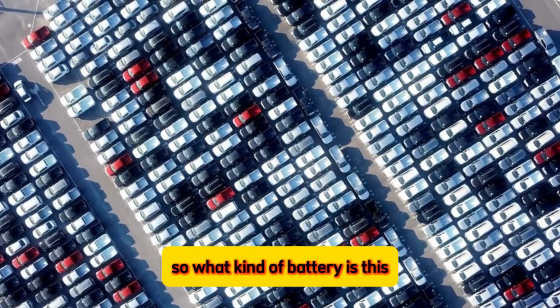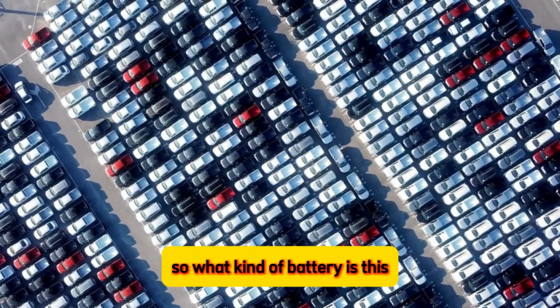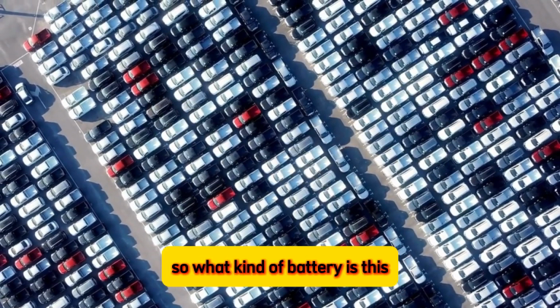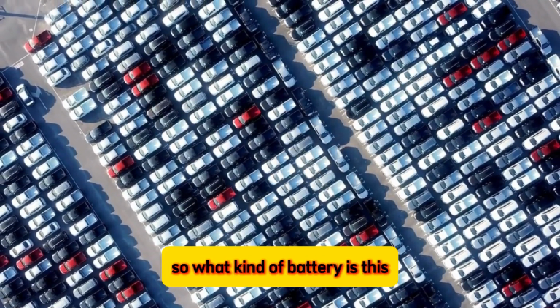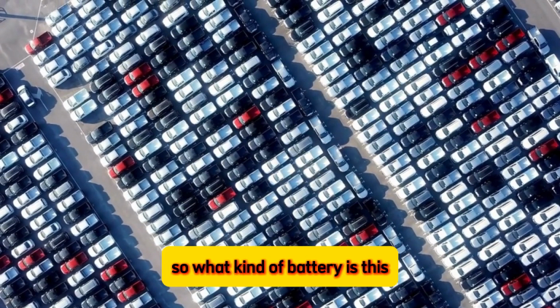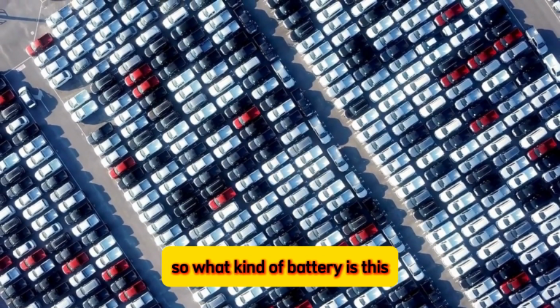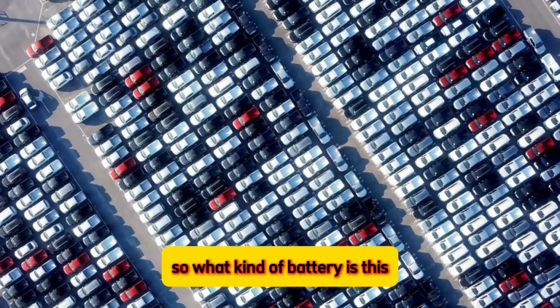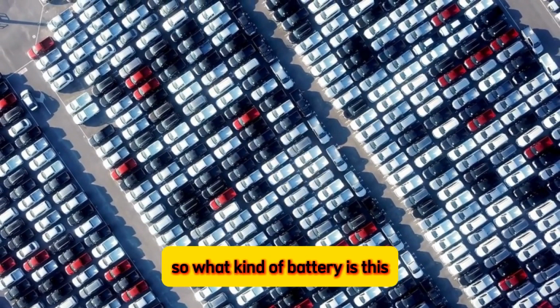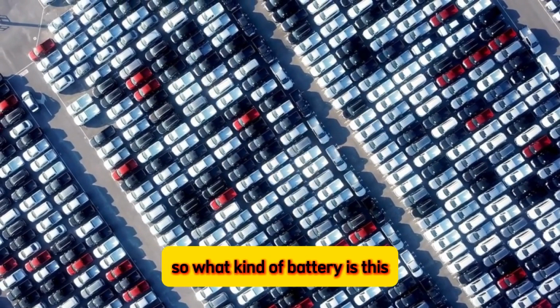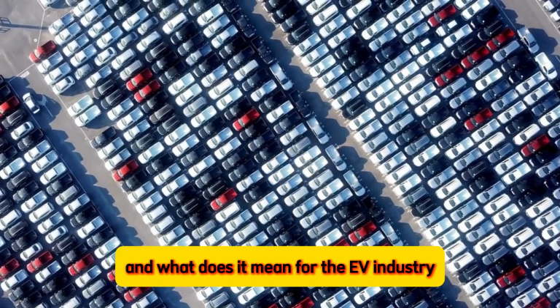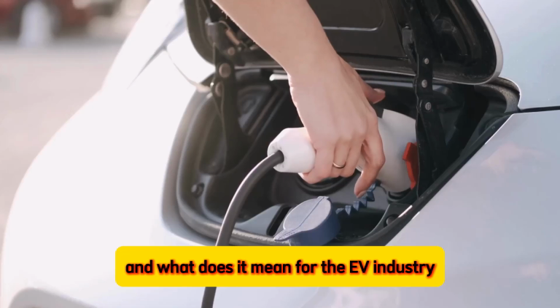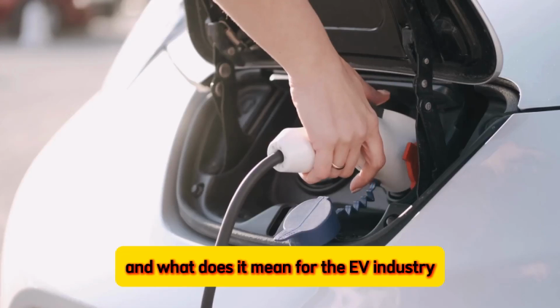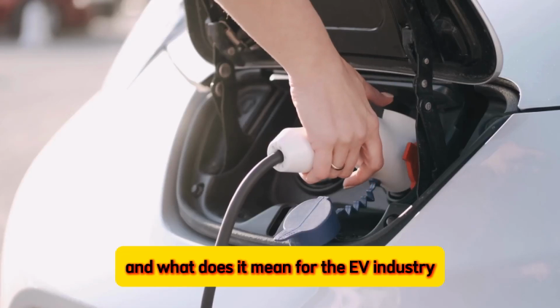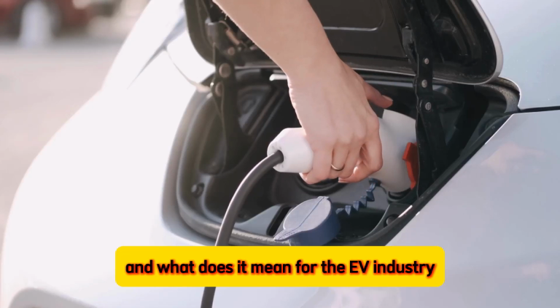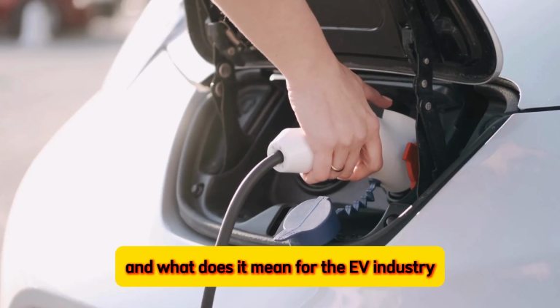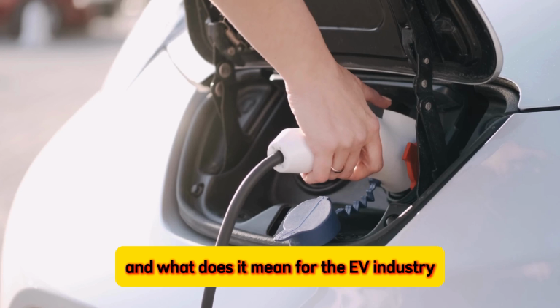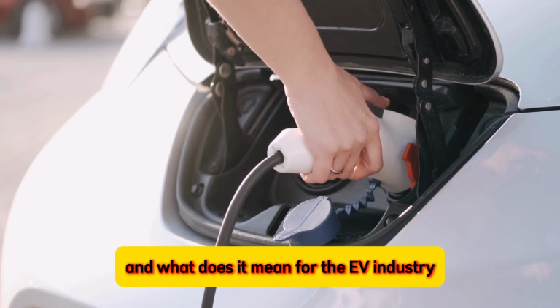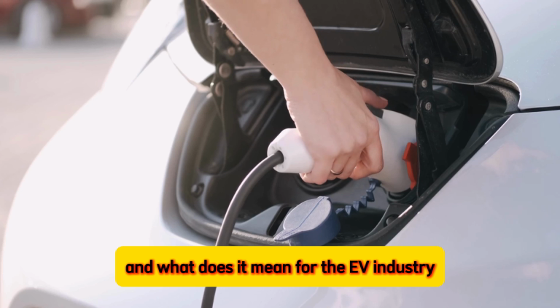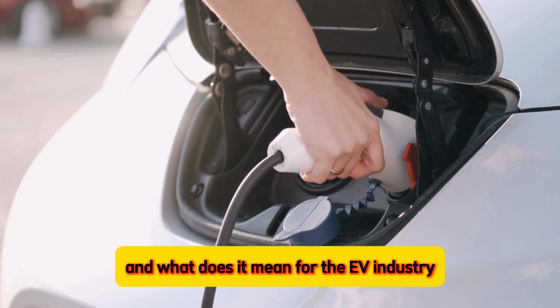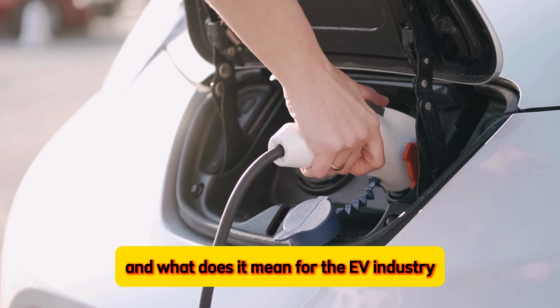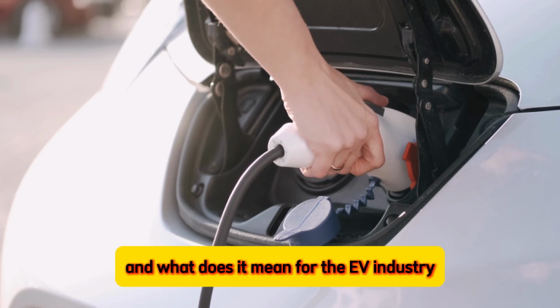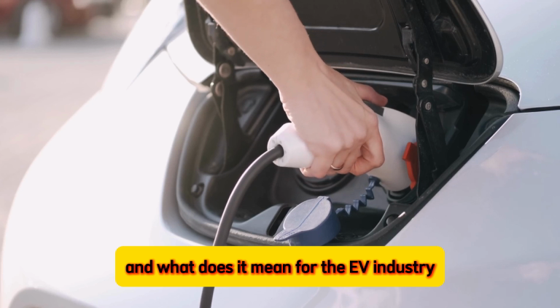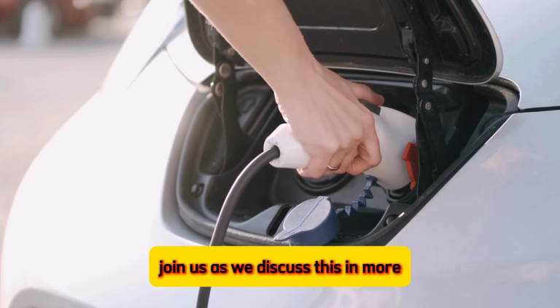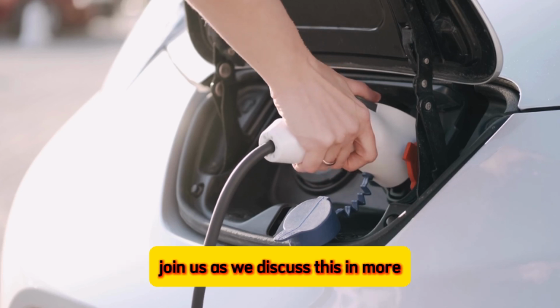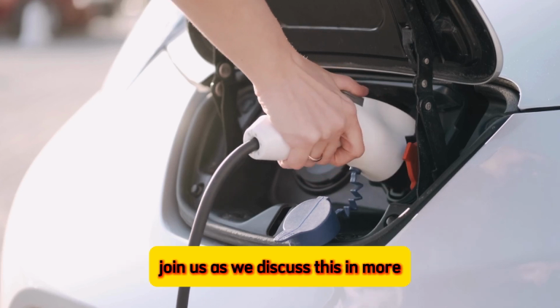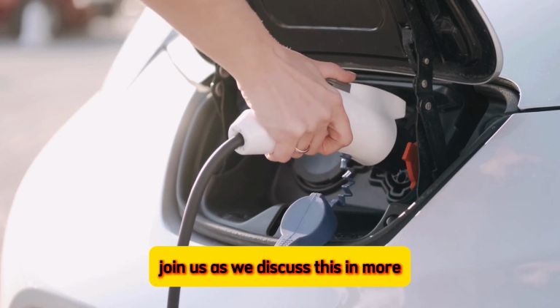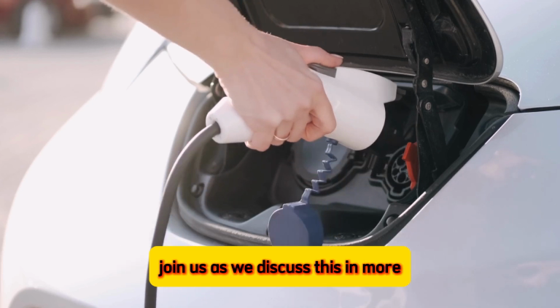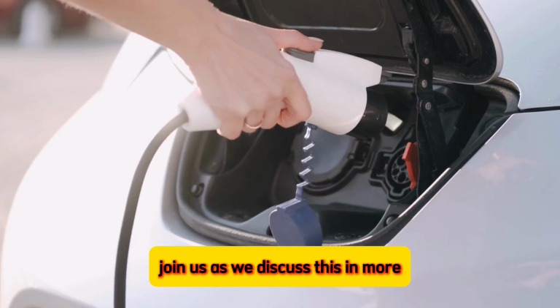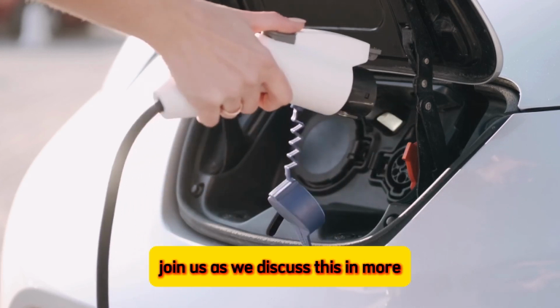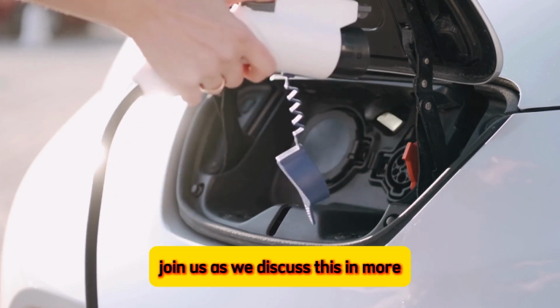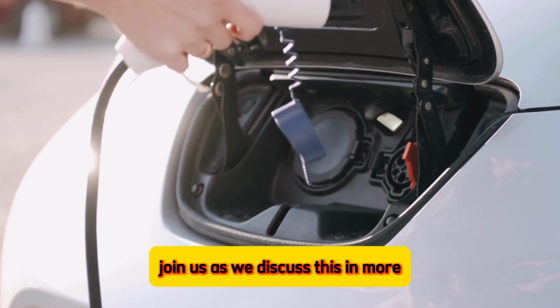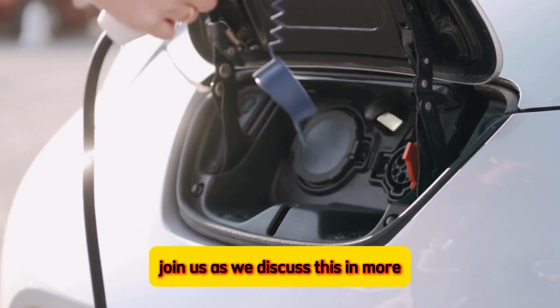What kind of battery is this? And what does it mean for the EV industry? Join us as we discuss this and more.